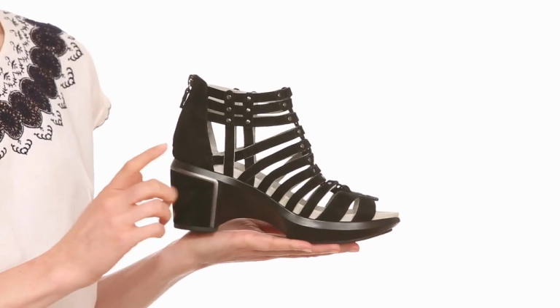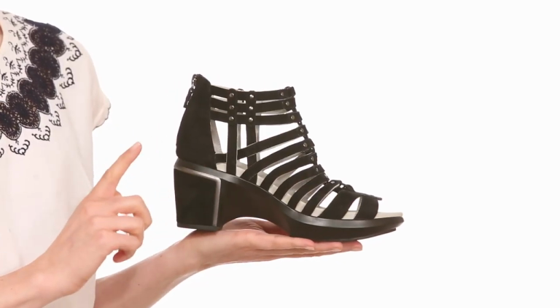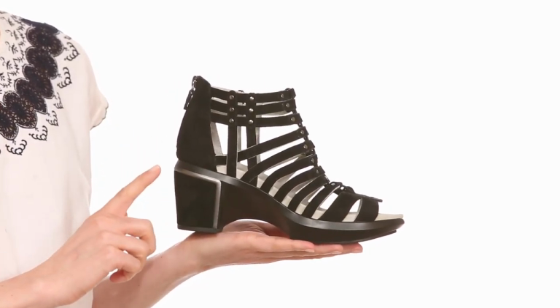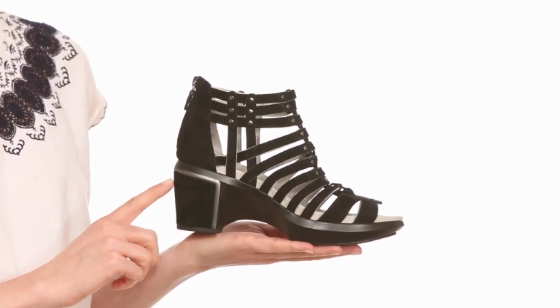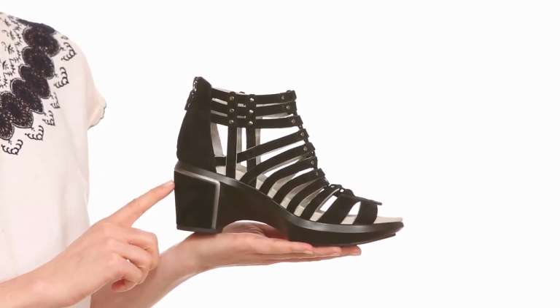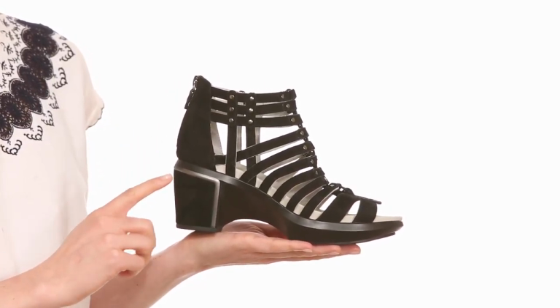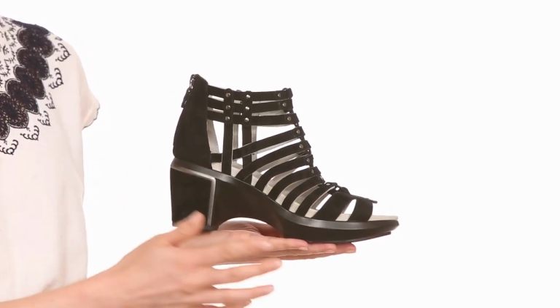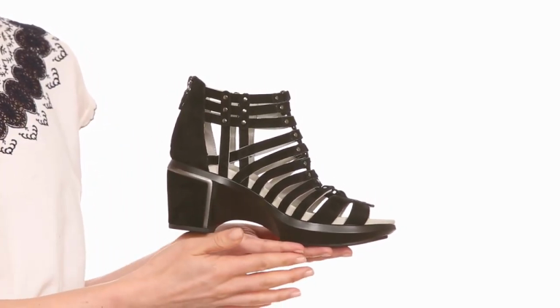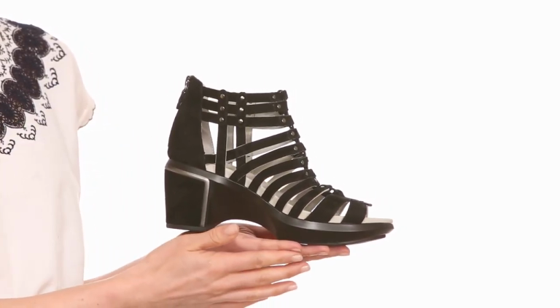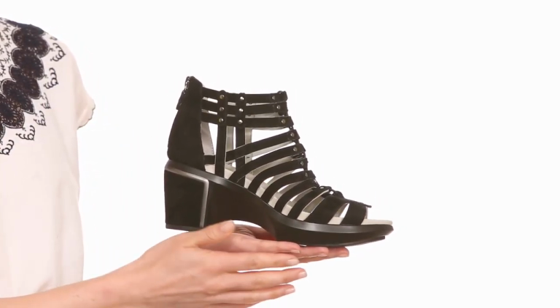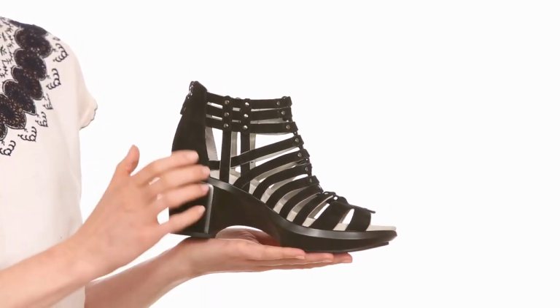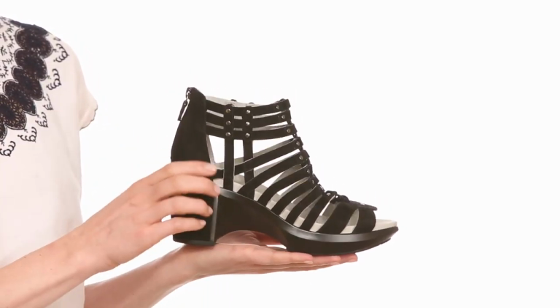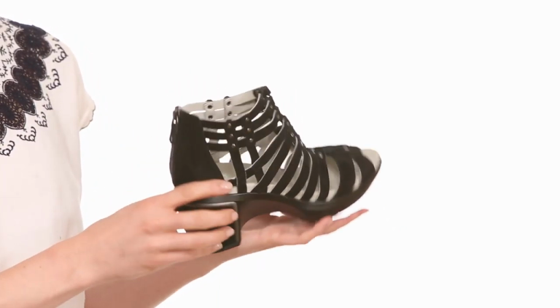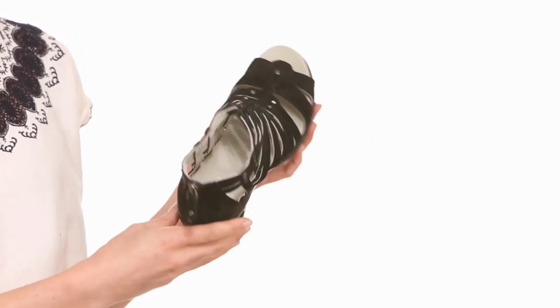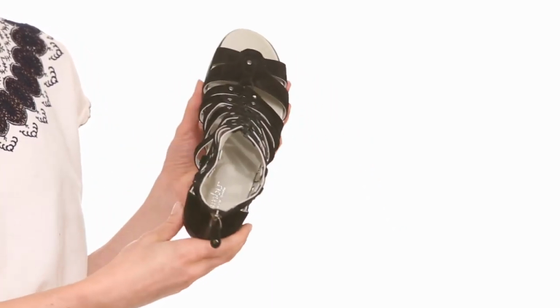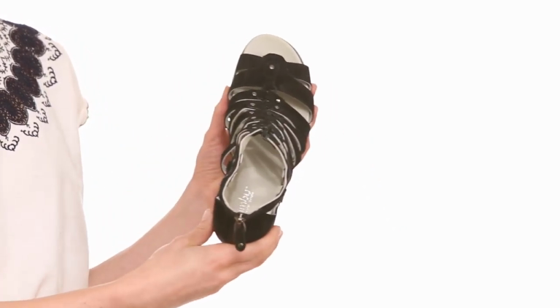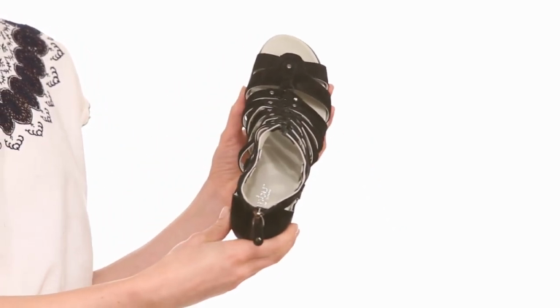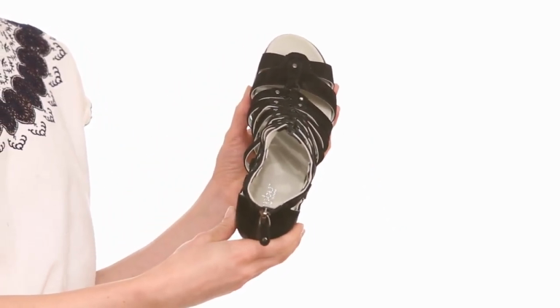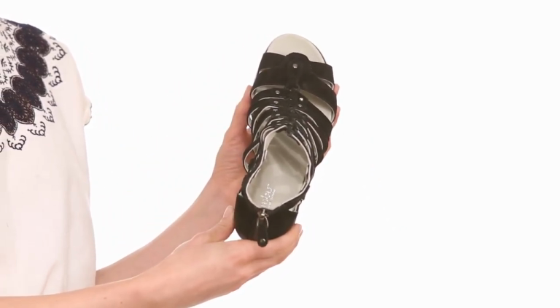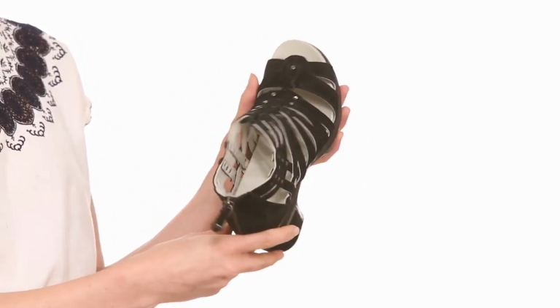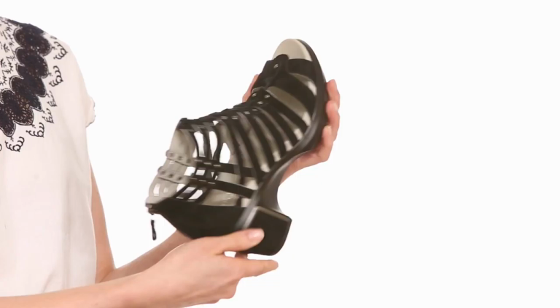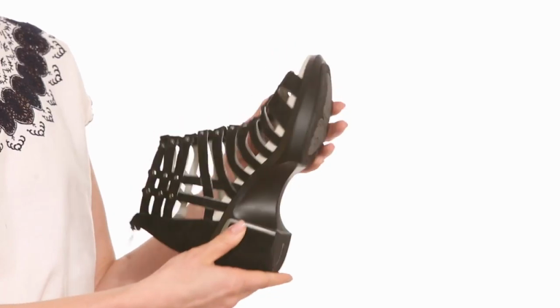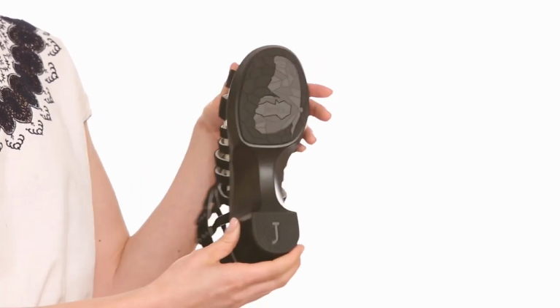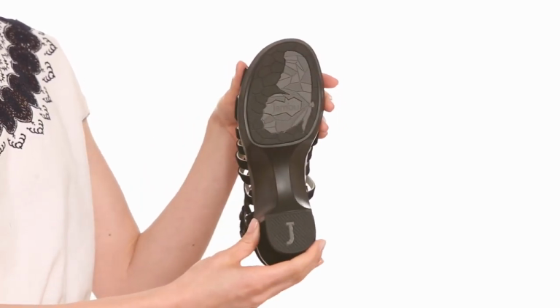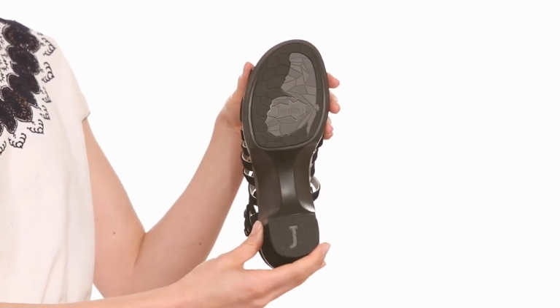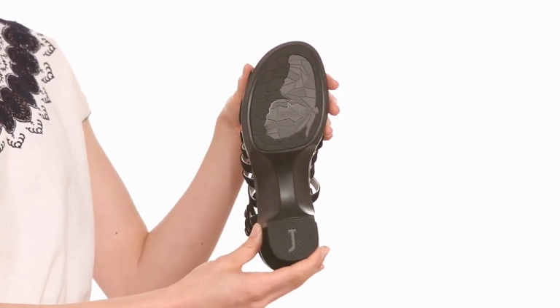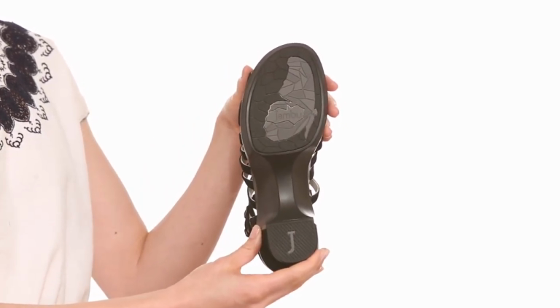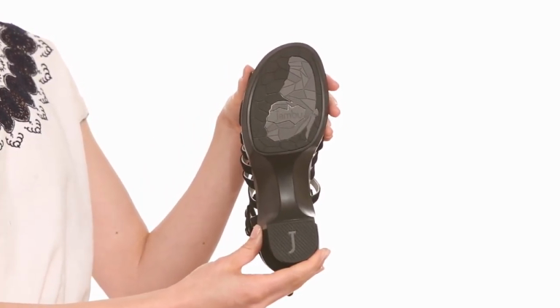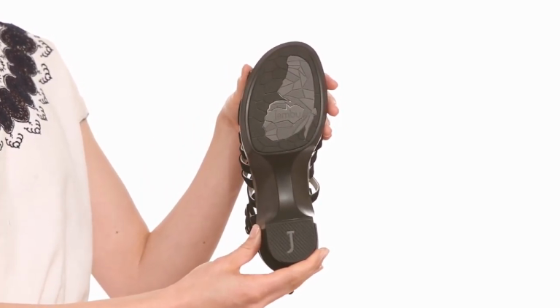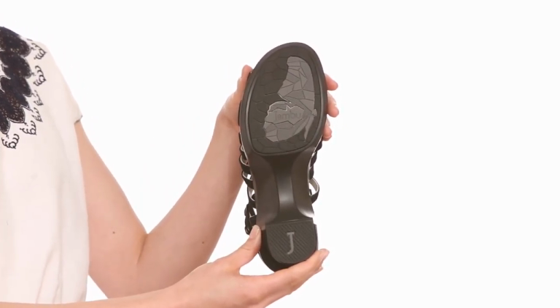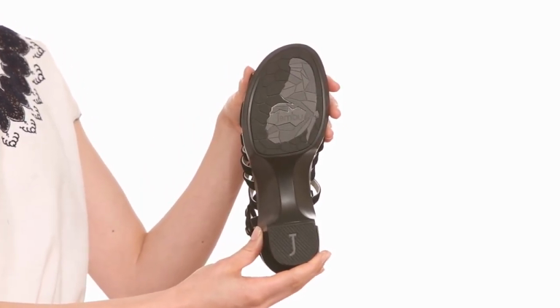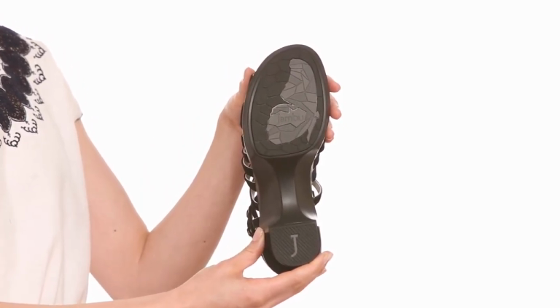It has a 2.5 inch heel with 1 inch platform, a memory foam footbed and all-terrain traction outsoles for comfort and grip.